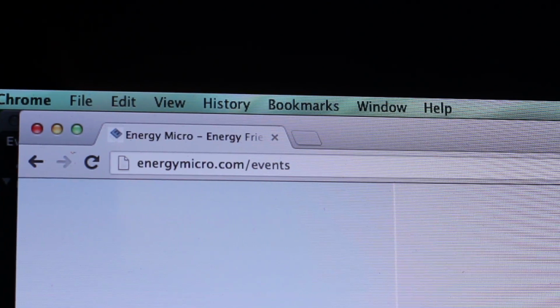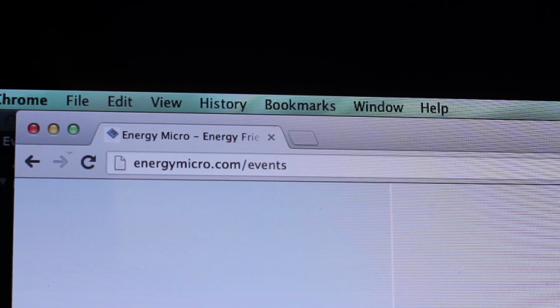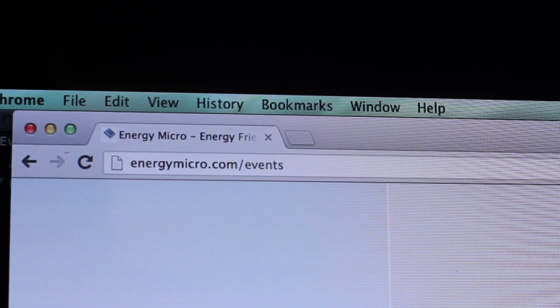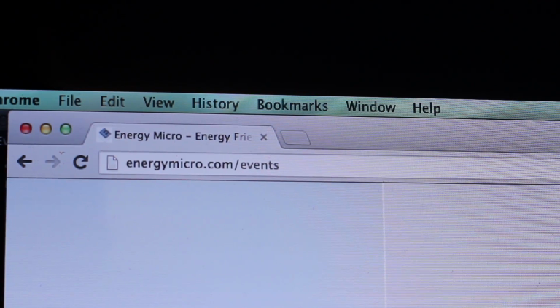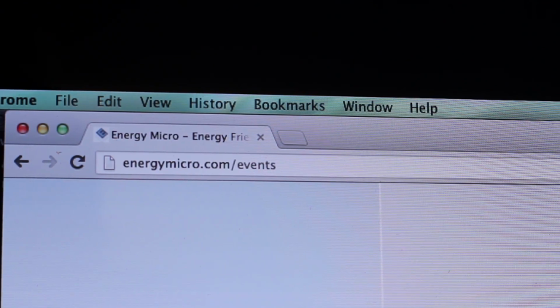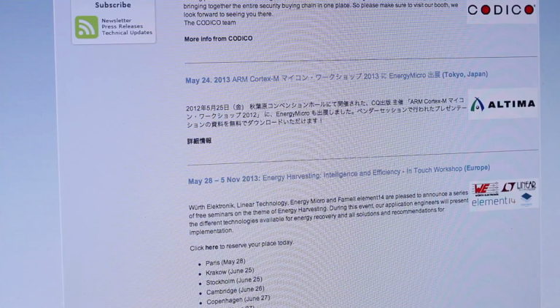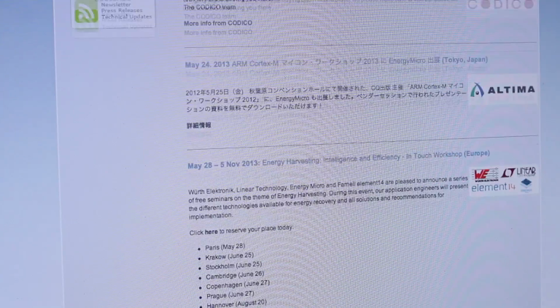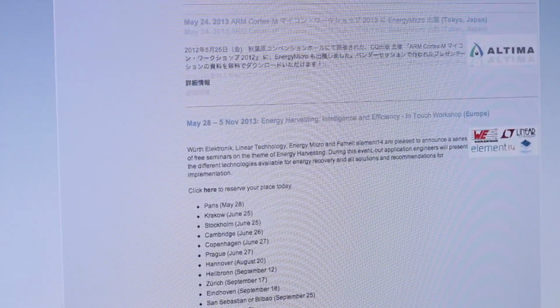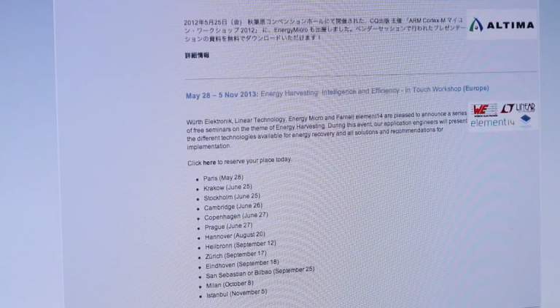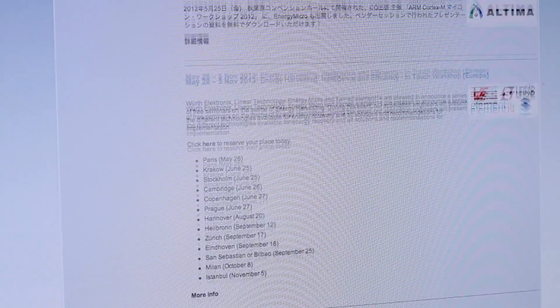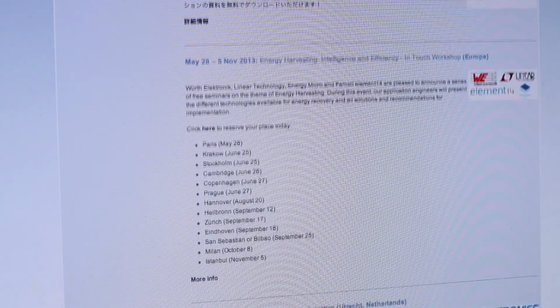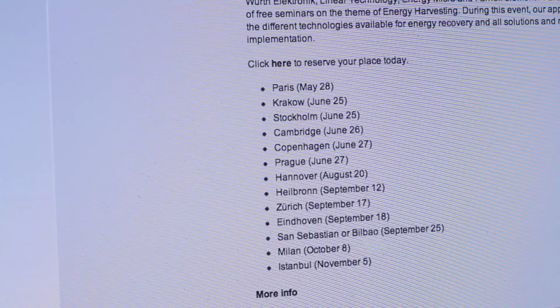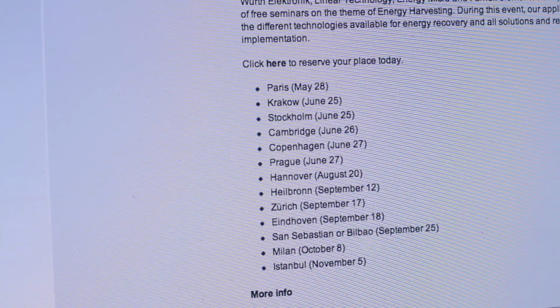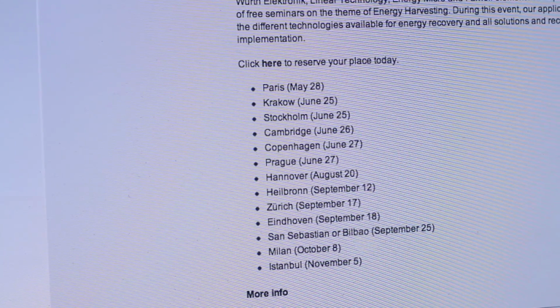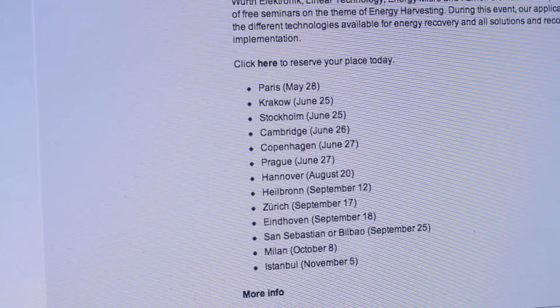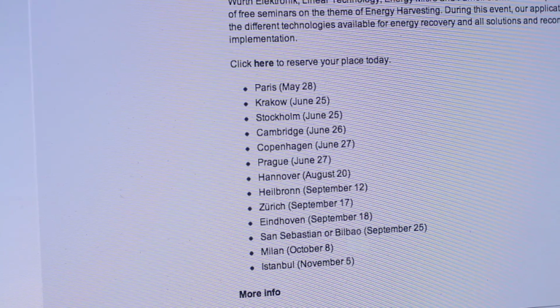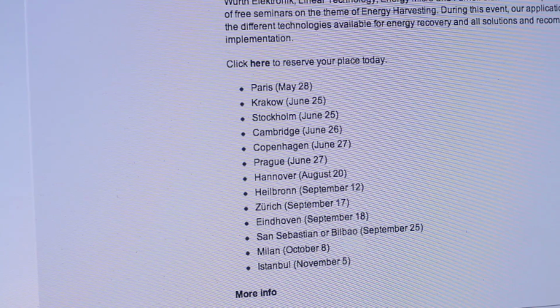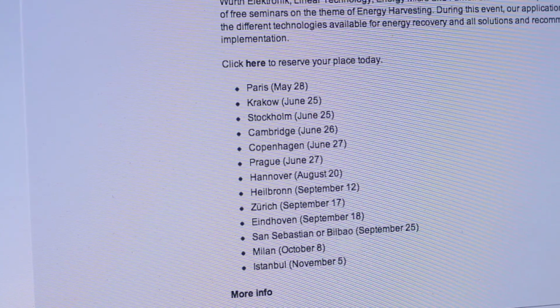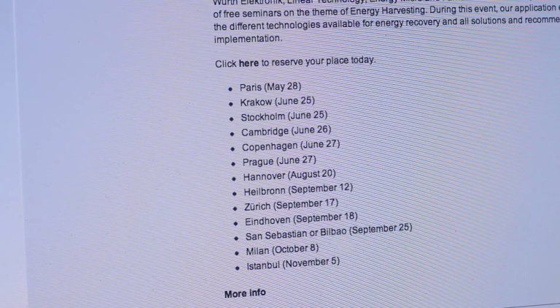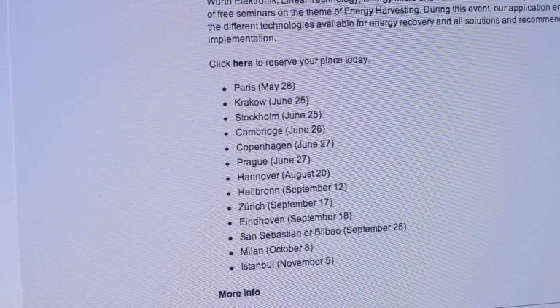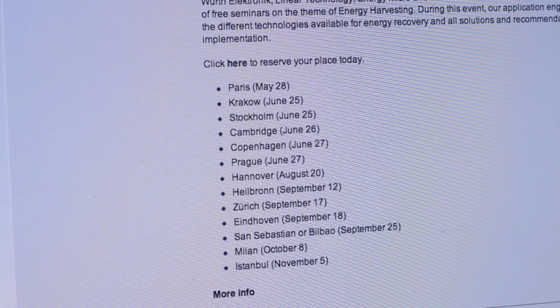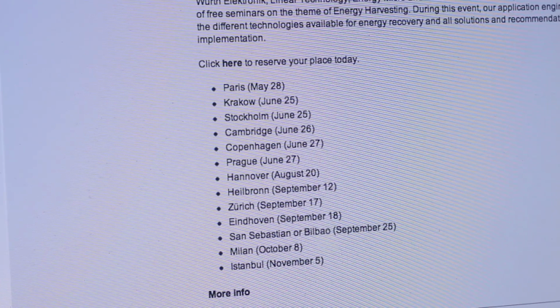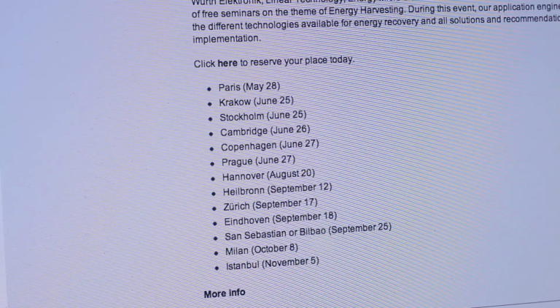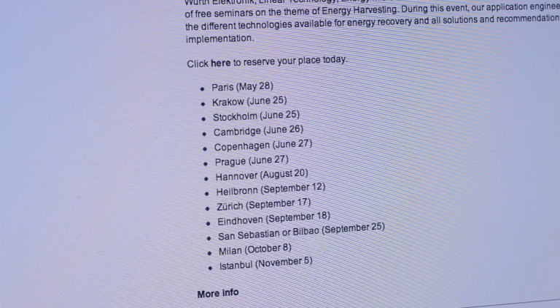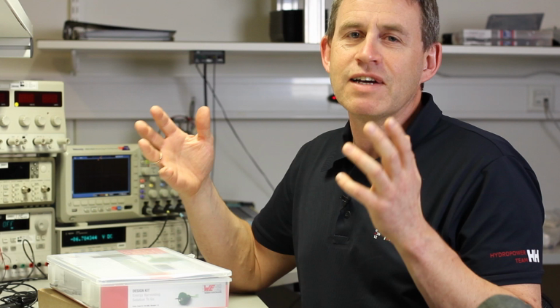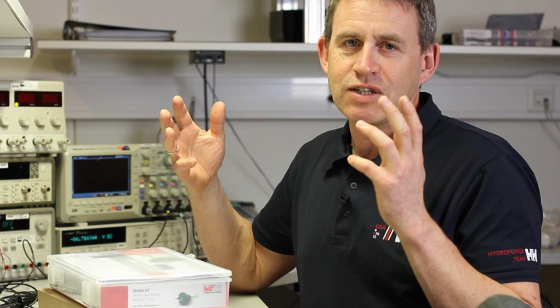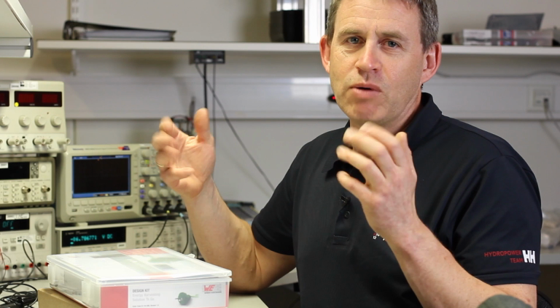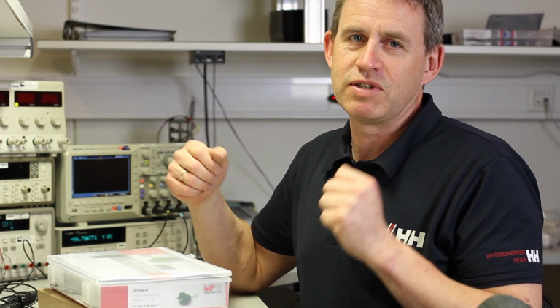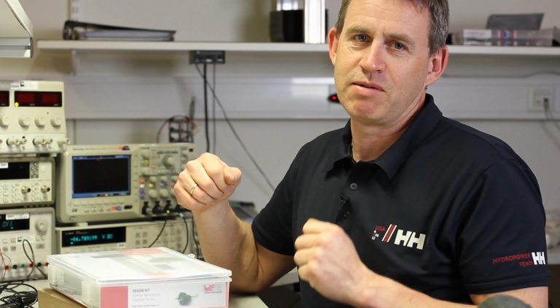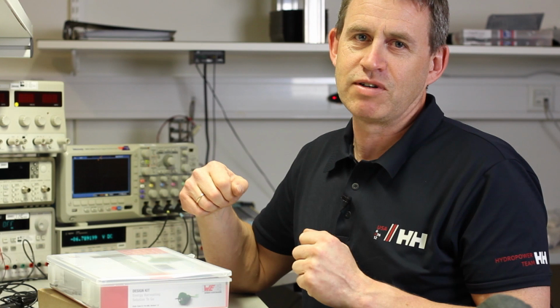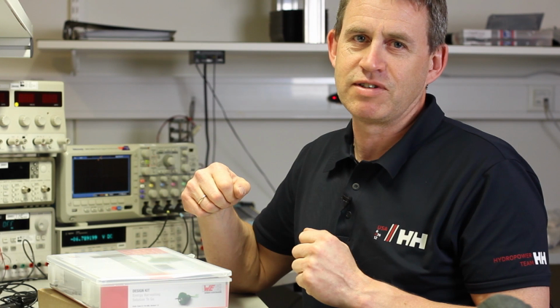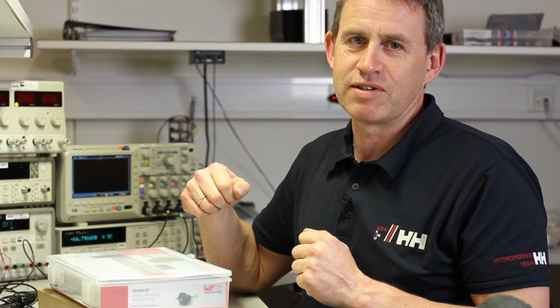So if you want to learn more about how you can power your system purely by energy harvesting with no batteries at all, come to the seminar series.